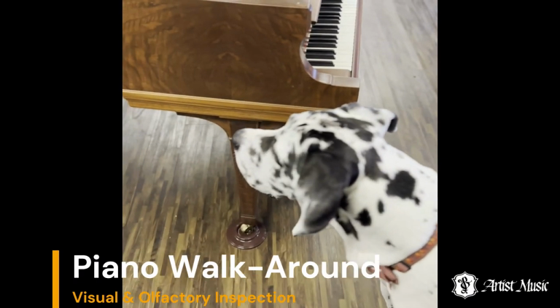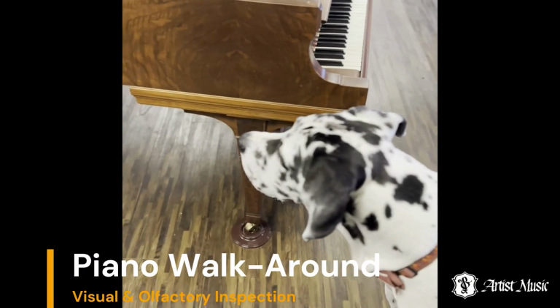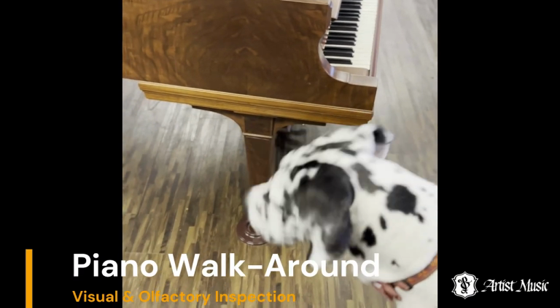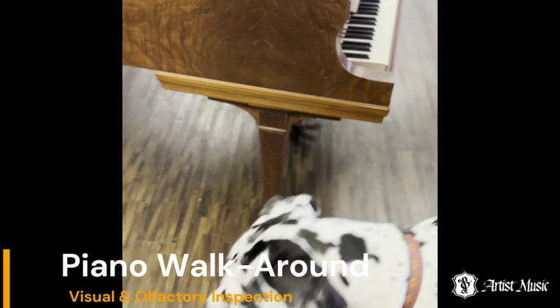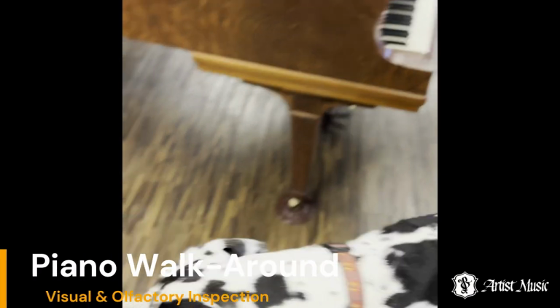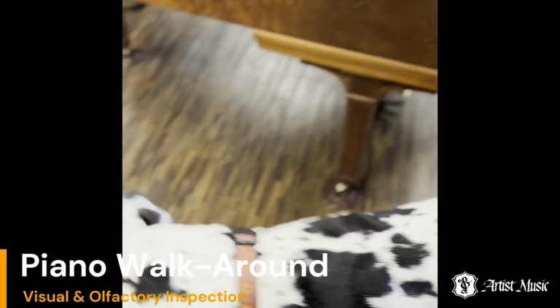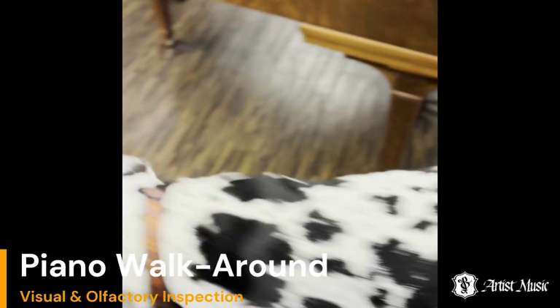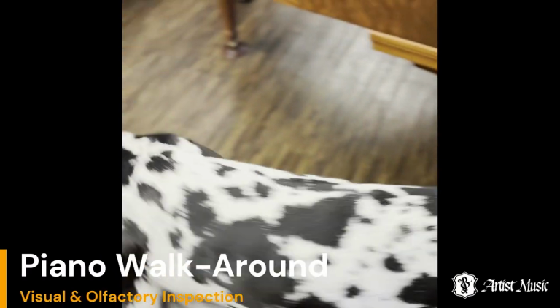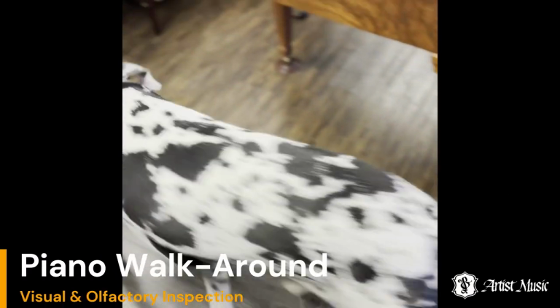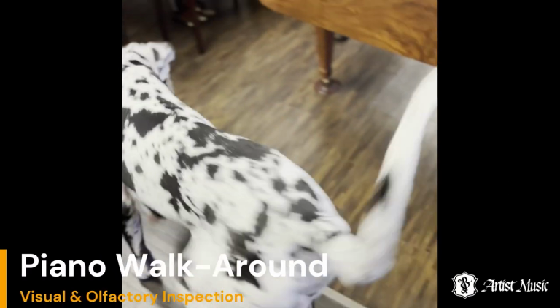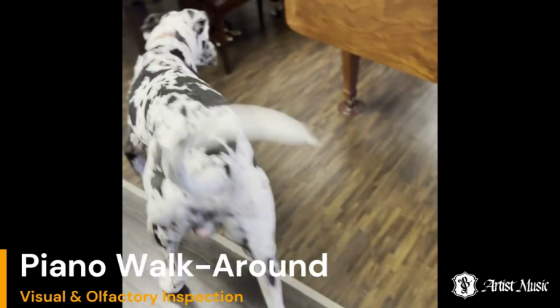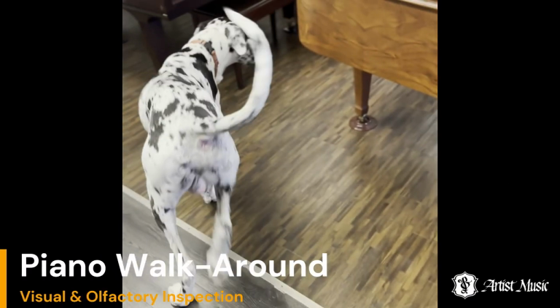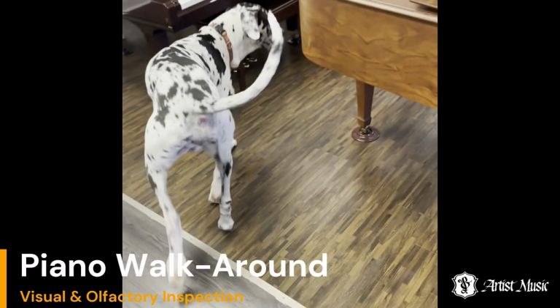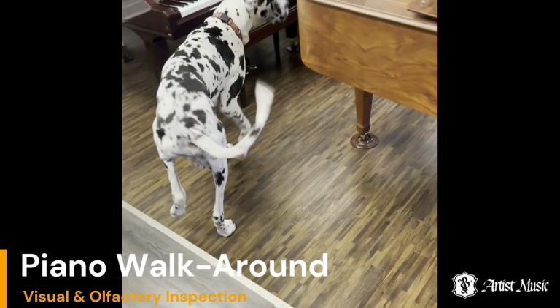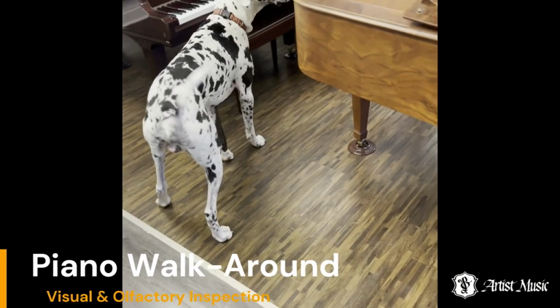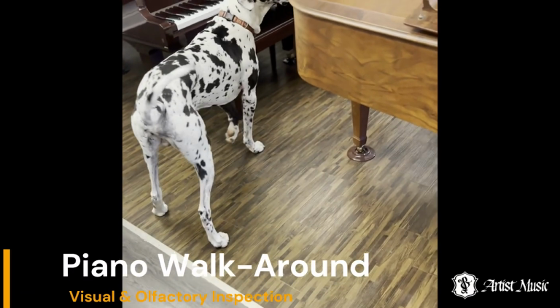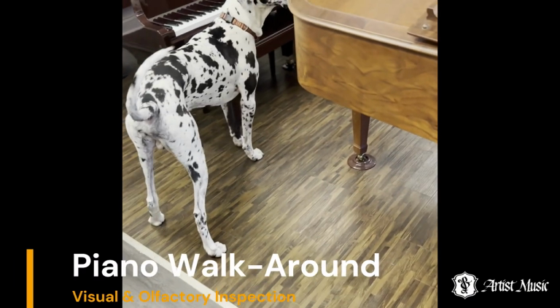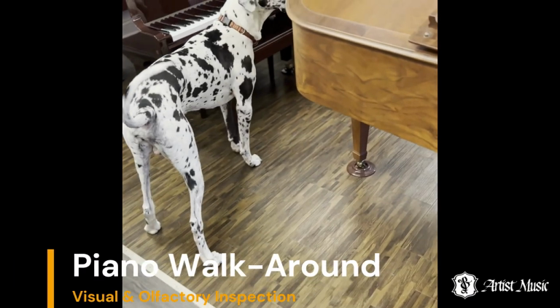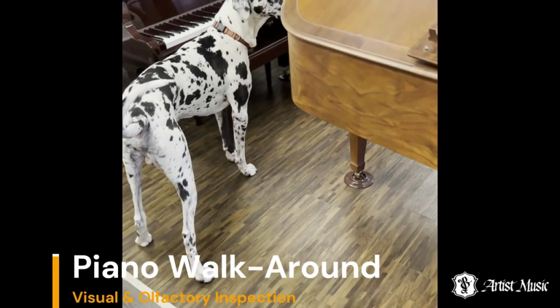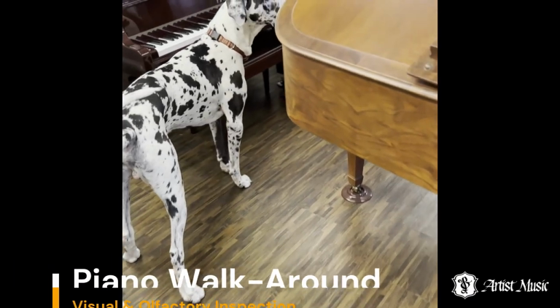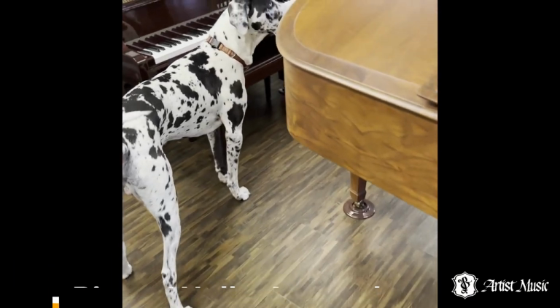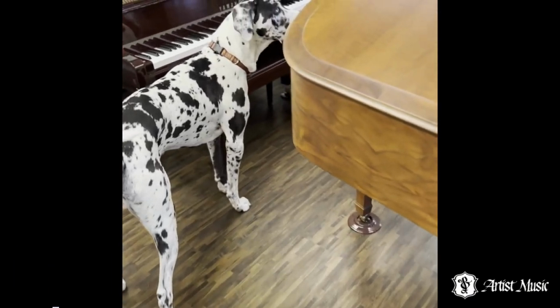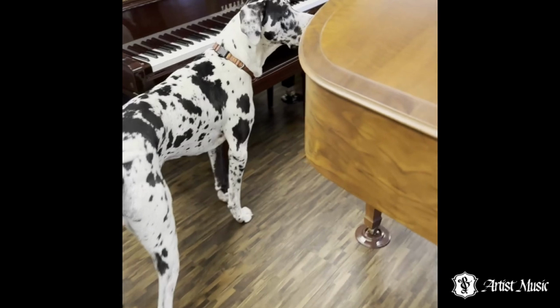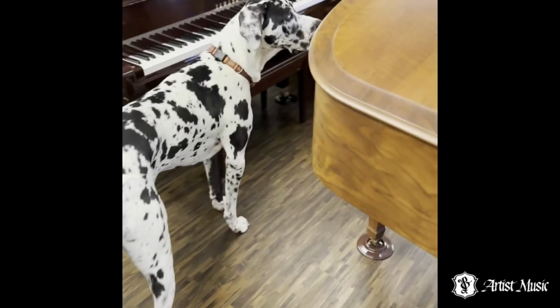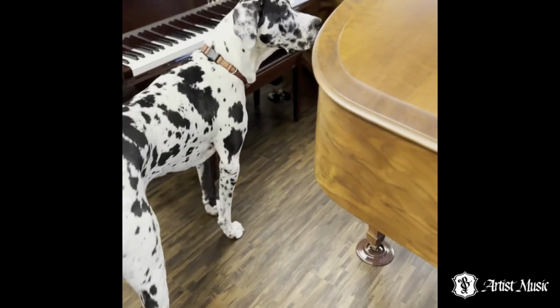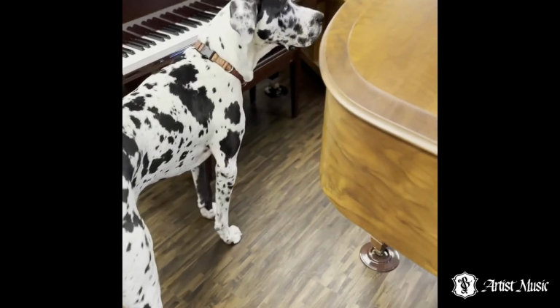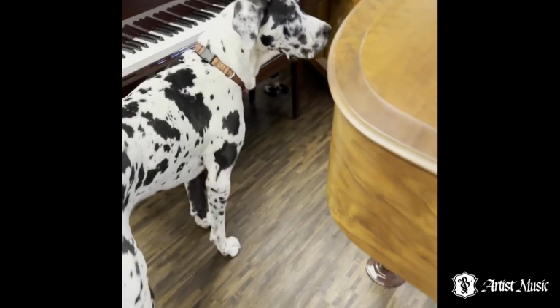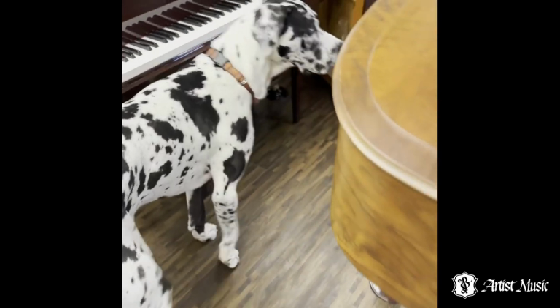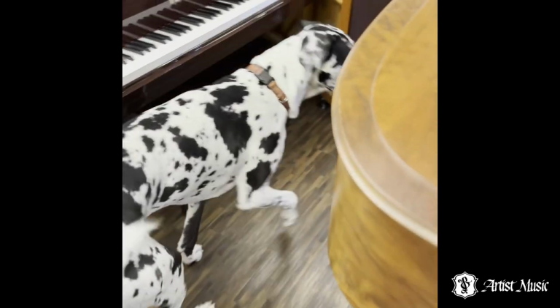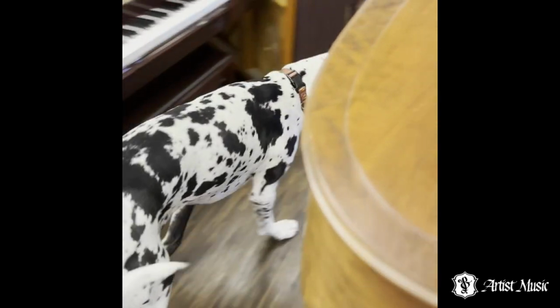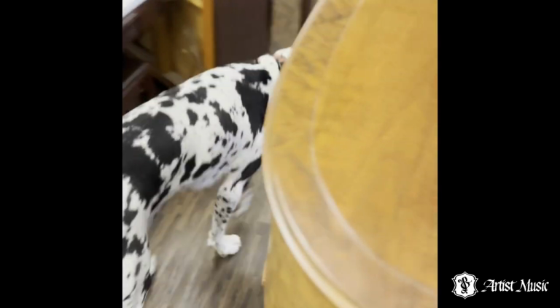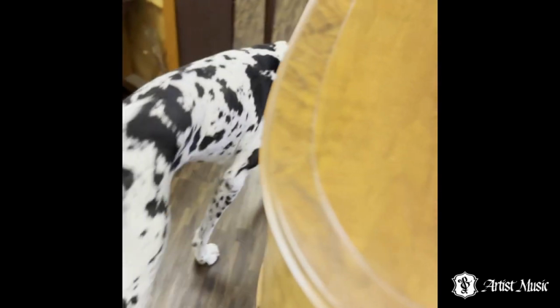First, Duke walks around the piano using his eyes and nose to inspect the quality of the piano's materials and workmanship.